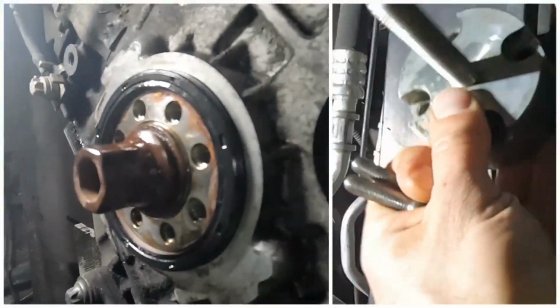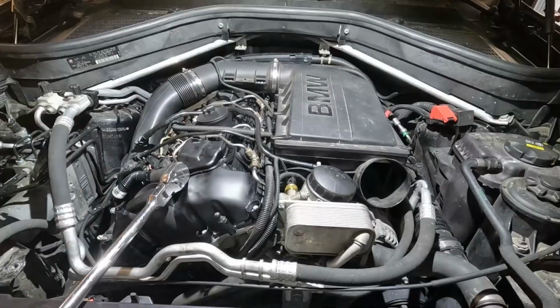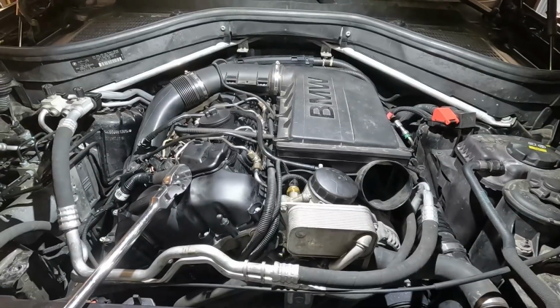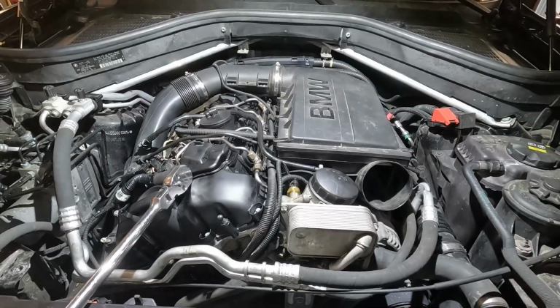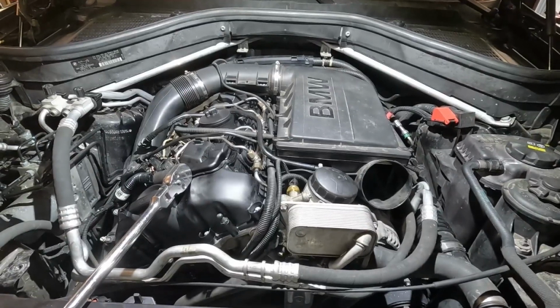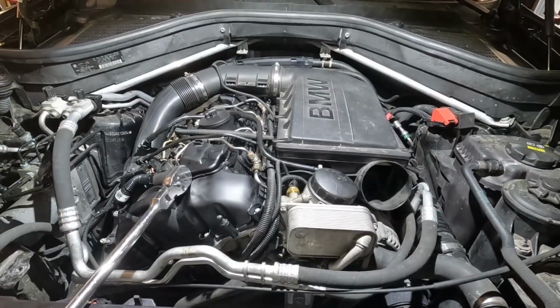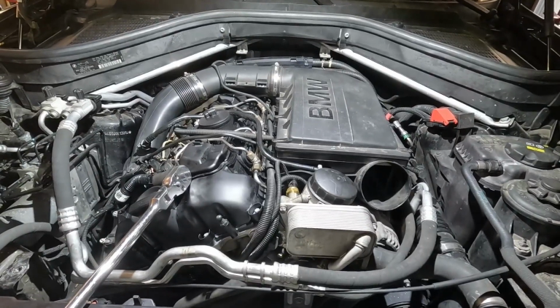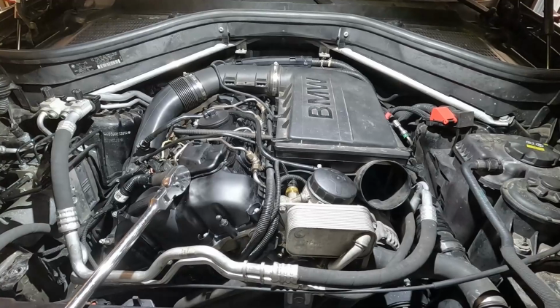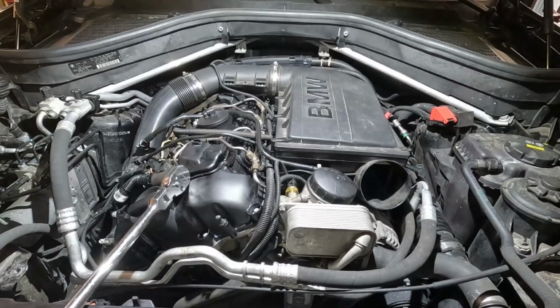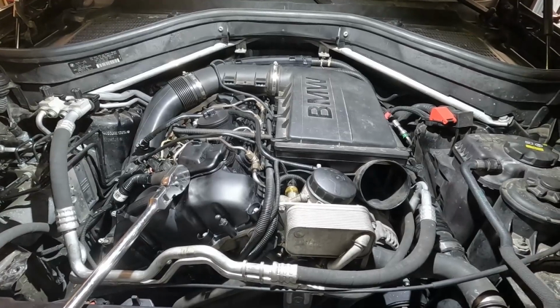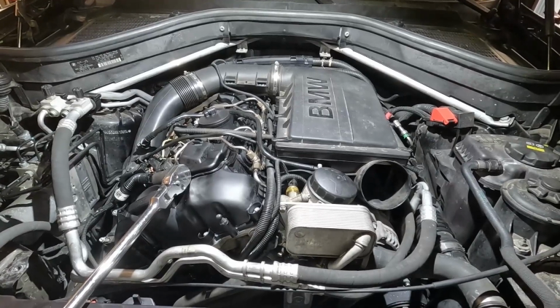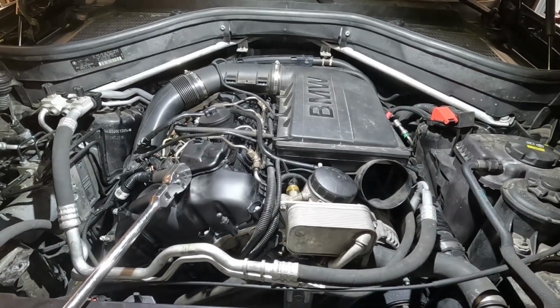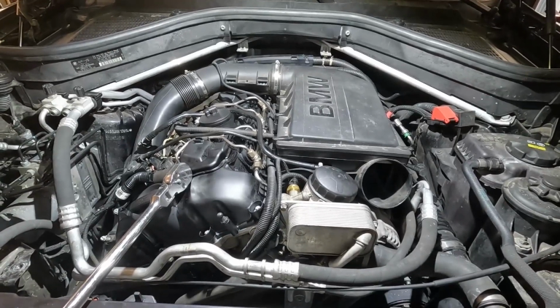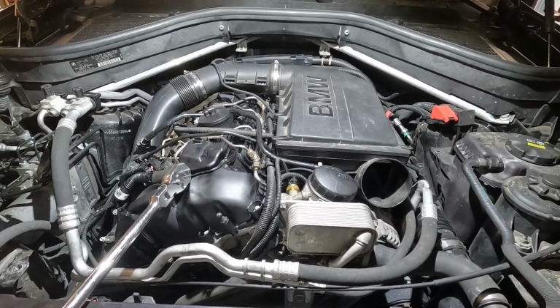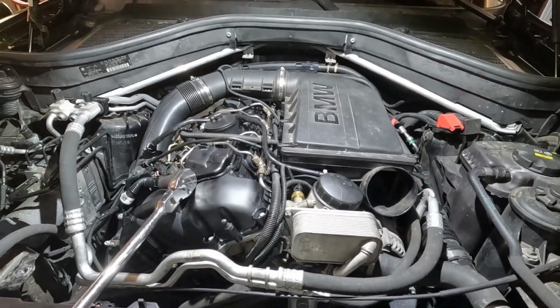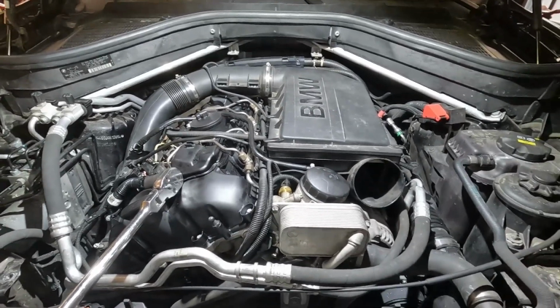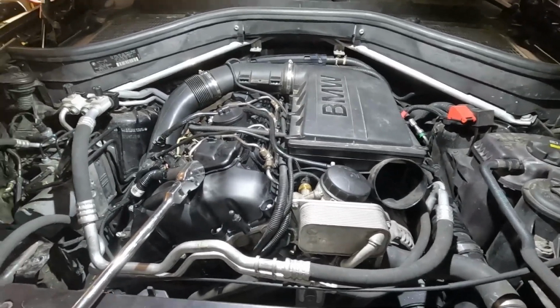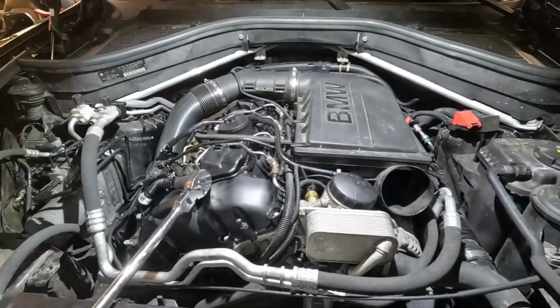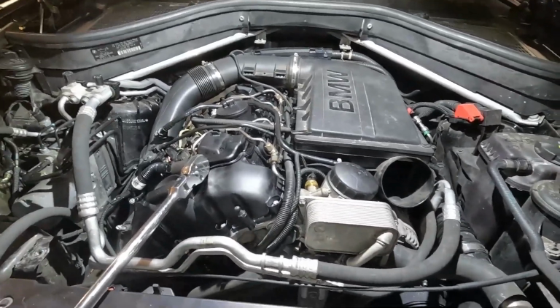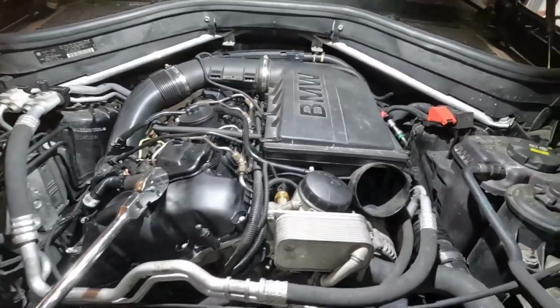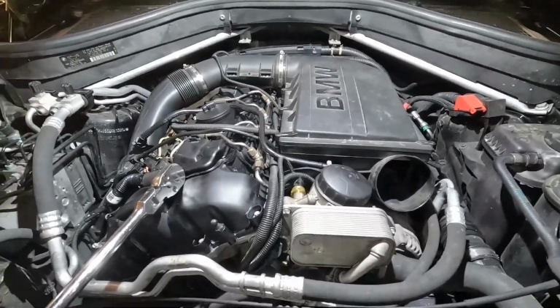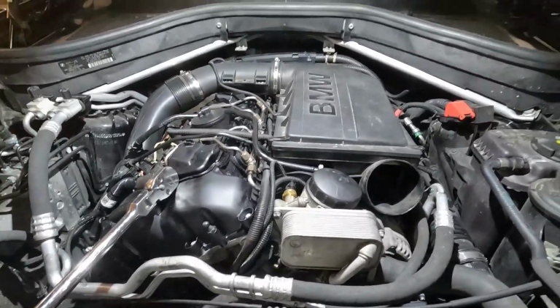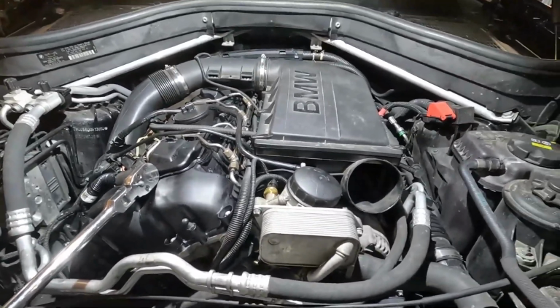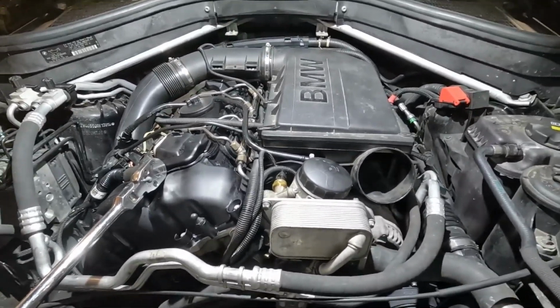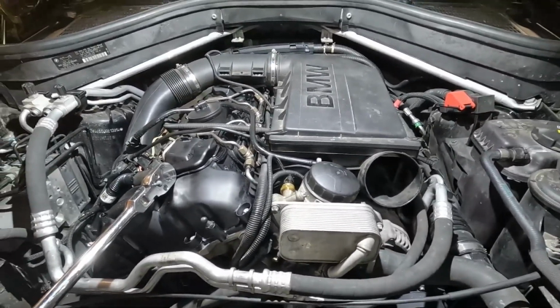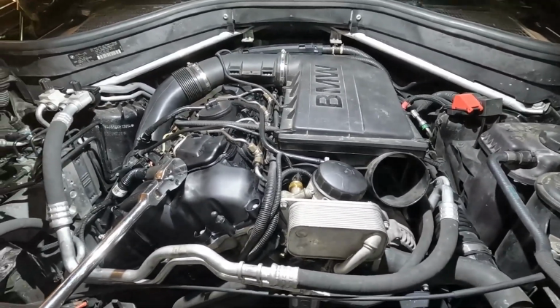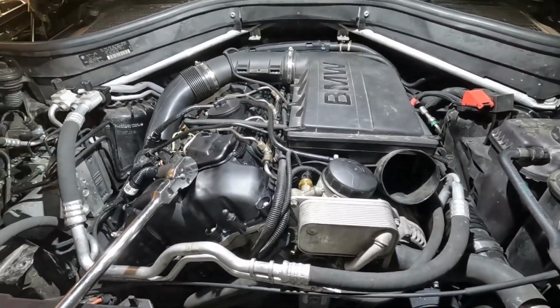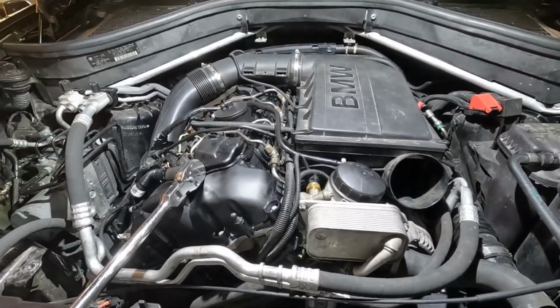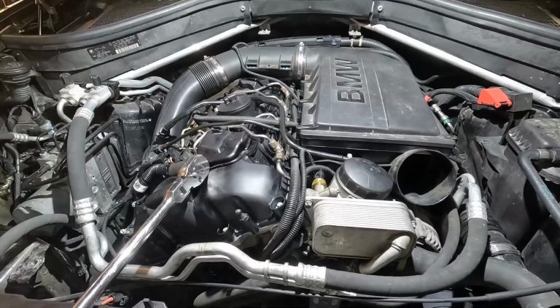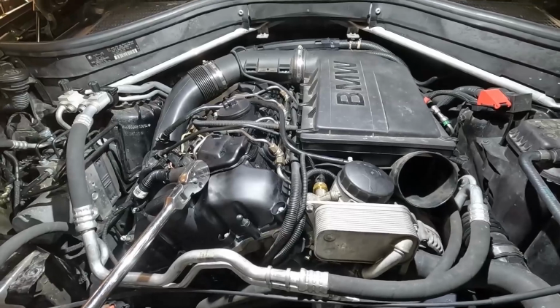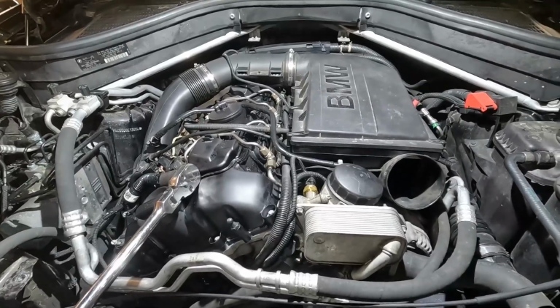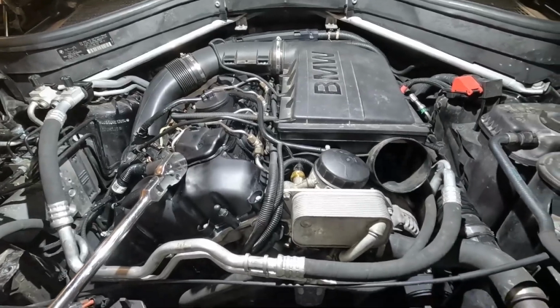Hi everyone, Roger here from Ask the Car Expert YouTube channel. Today I want to go over something very important called an oil priming procedure.